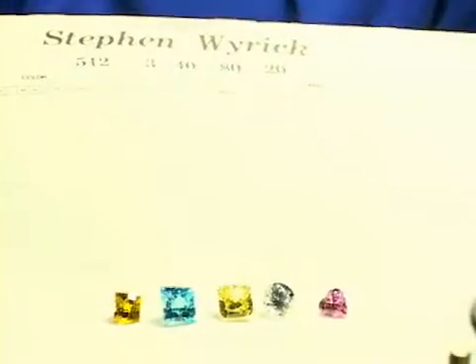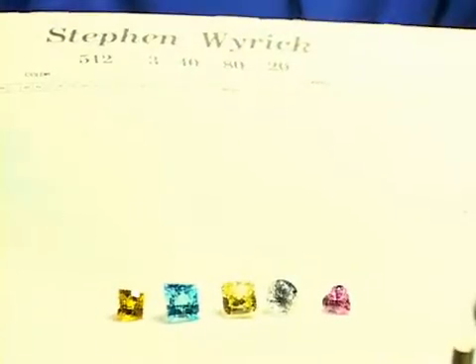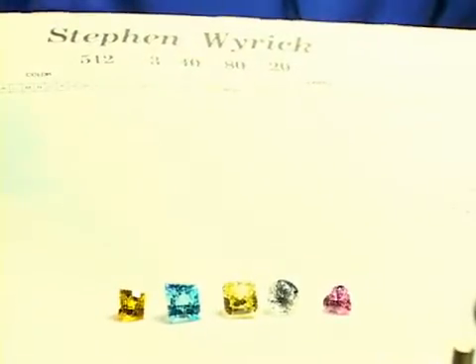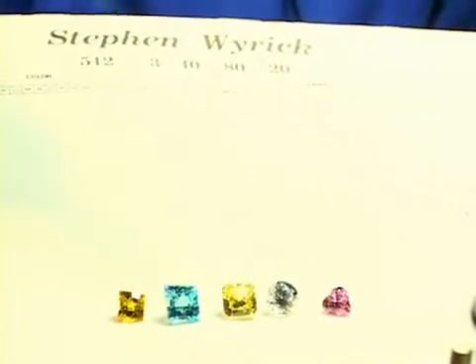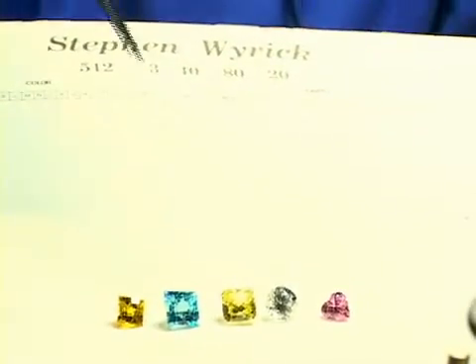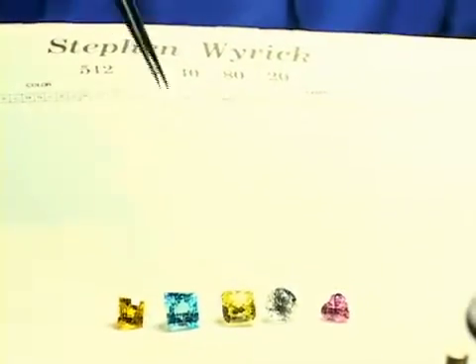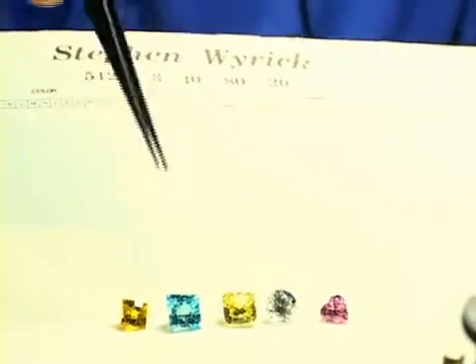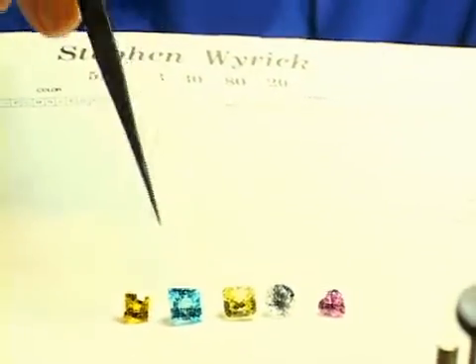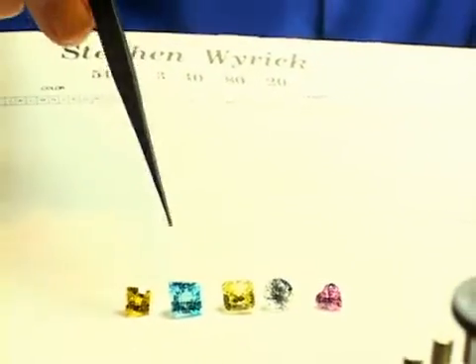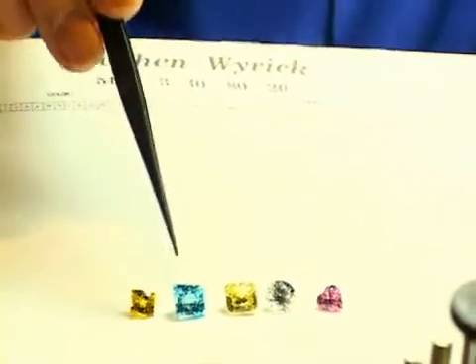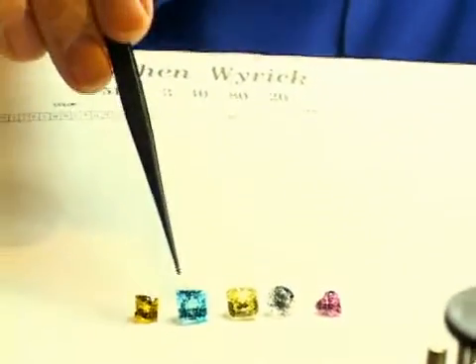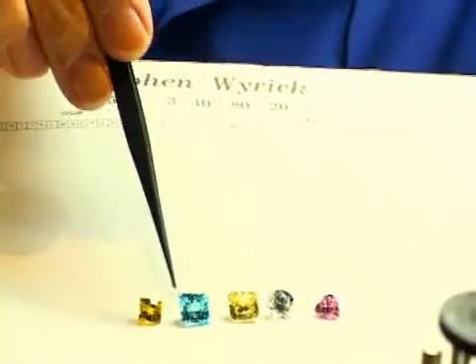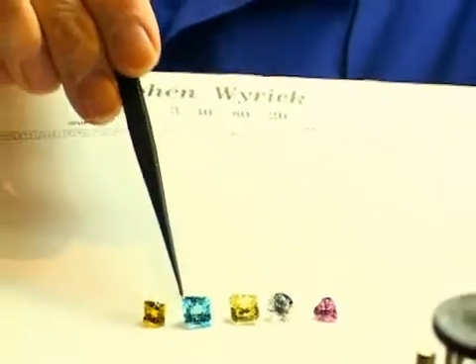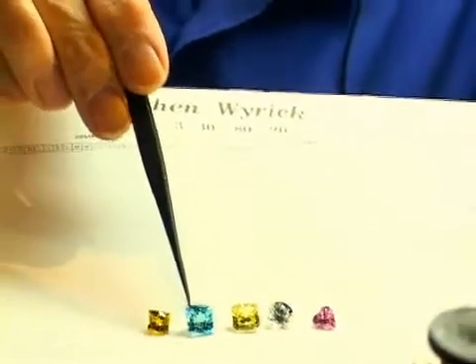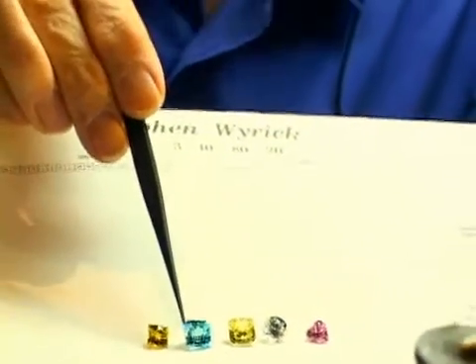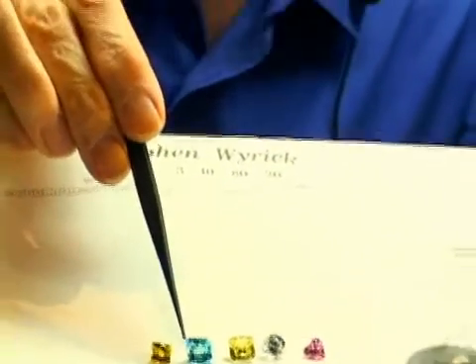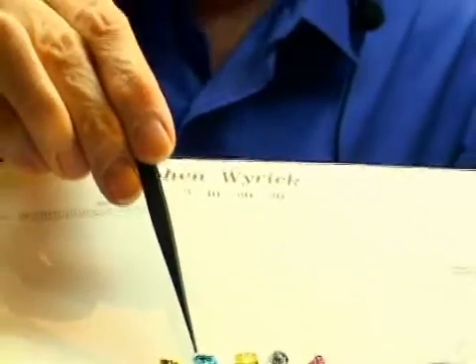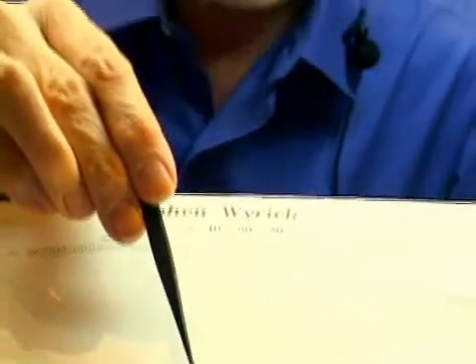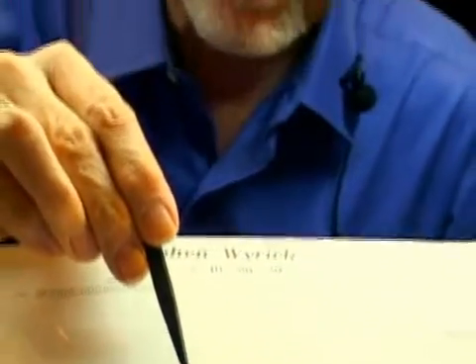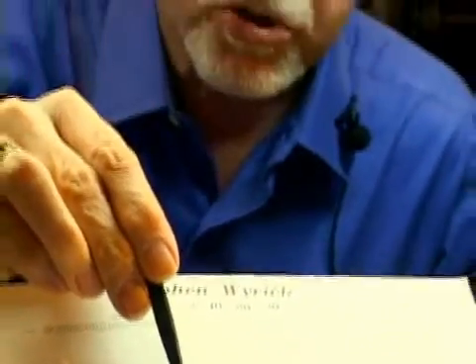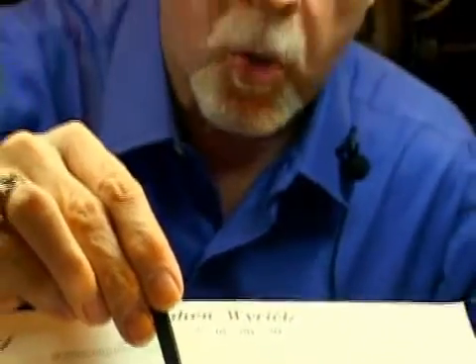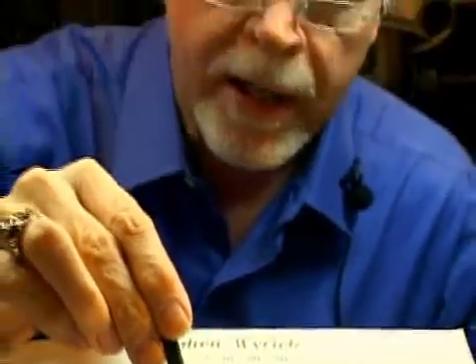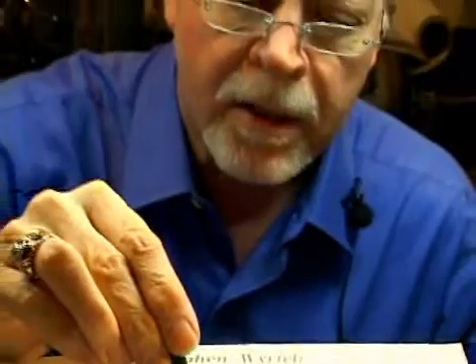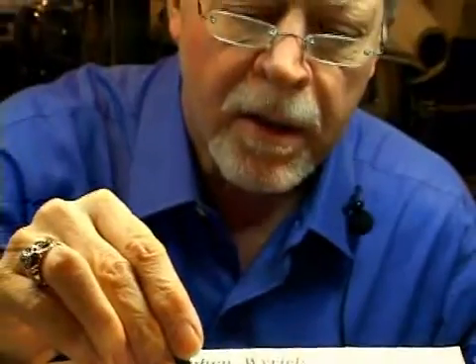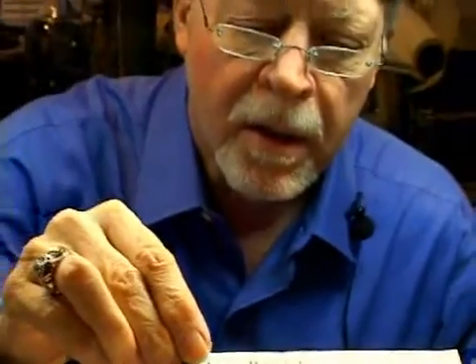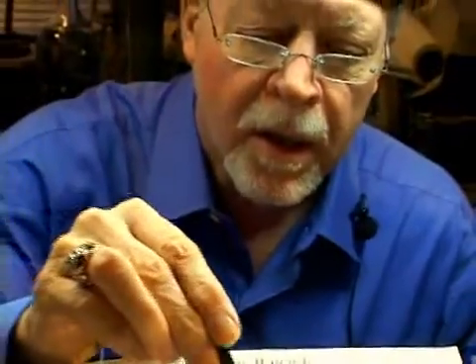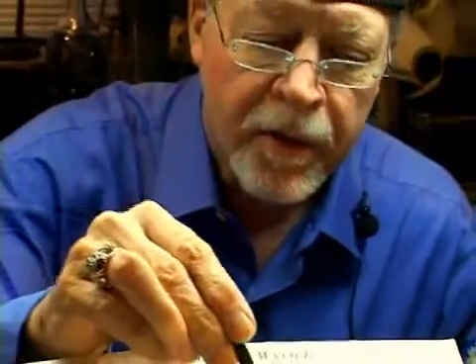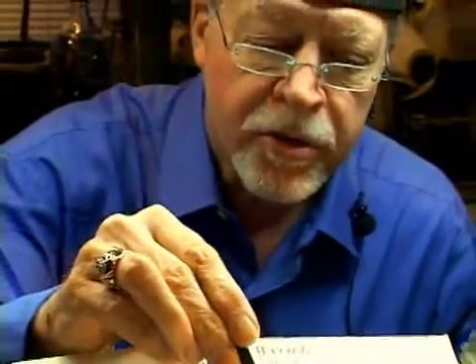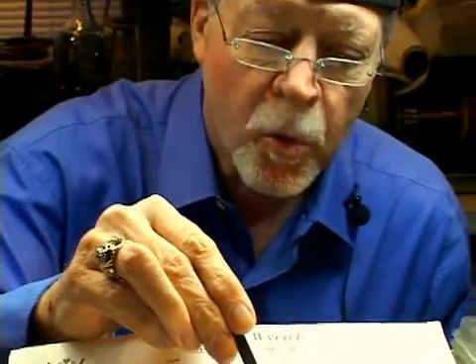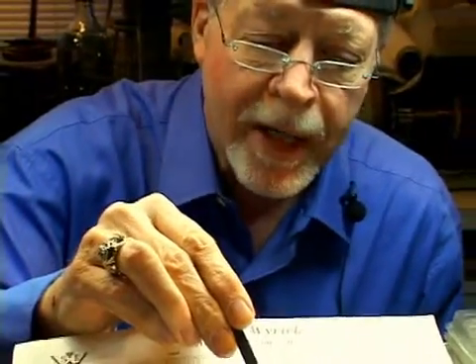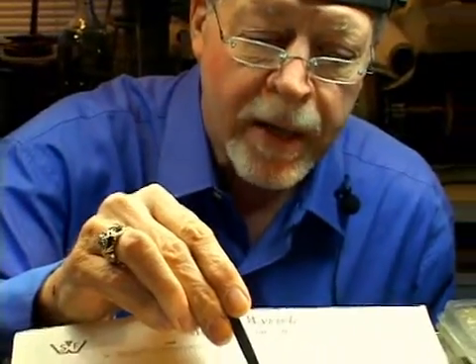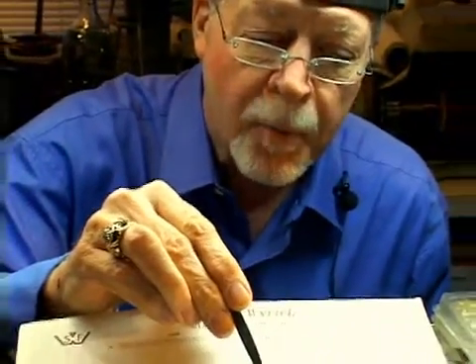This segment is about color — color in diamonds. Not all diamonds are white. This is a white diamond.